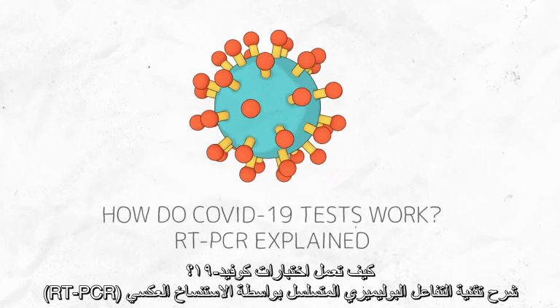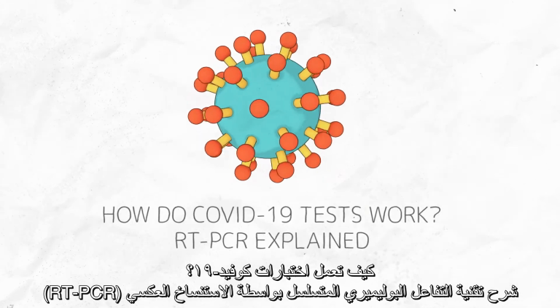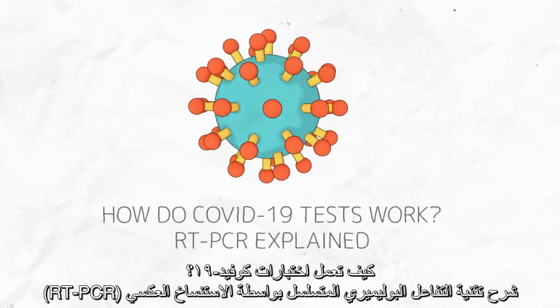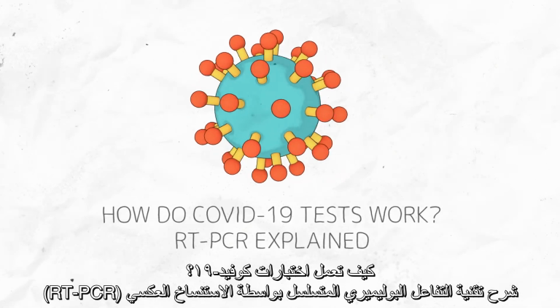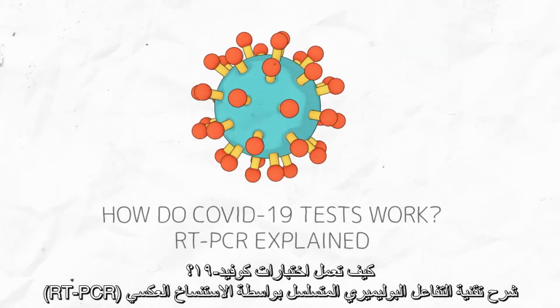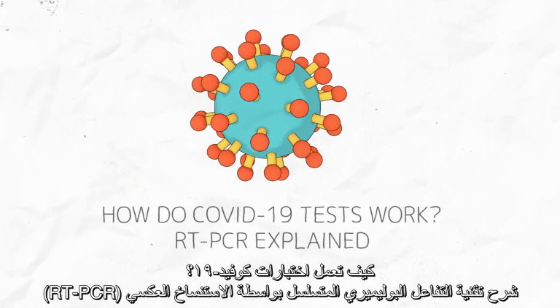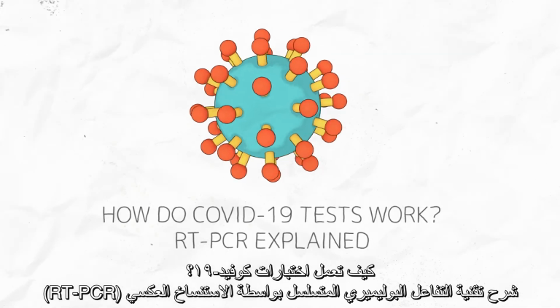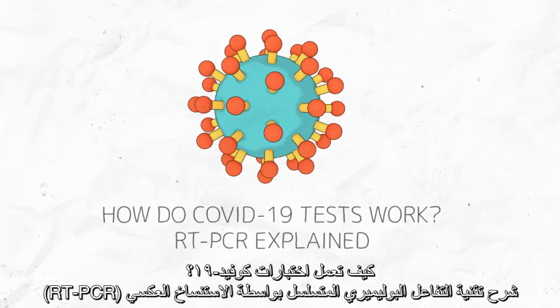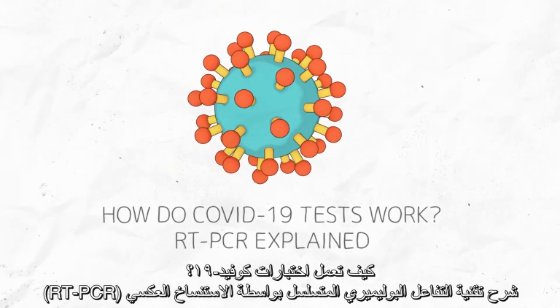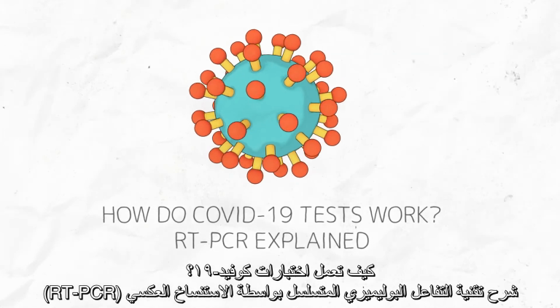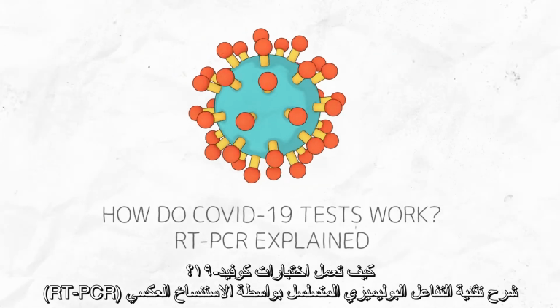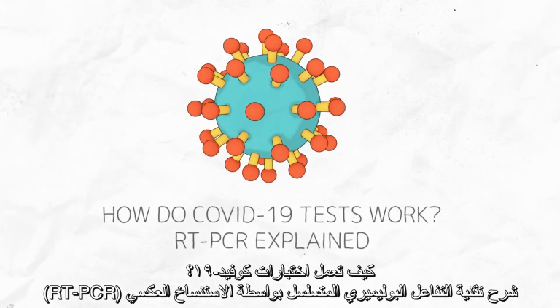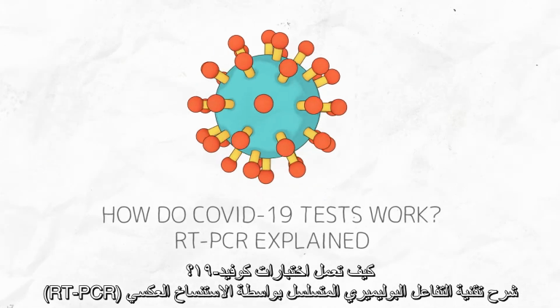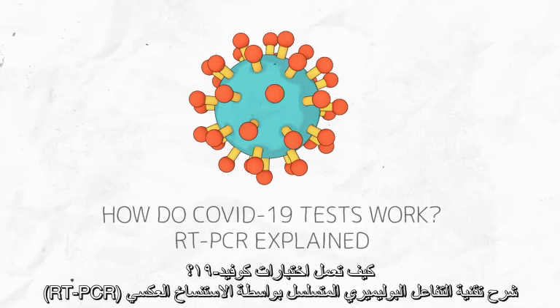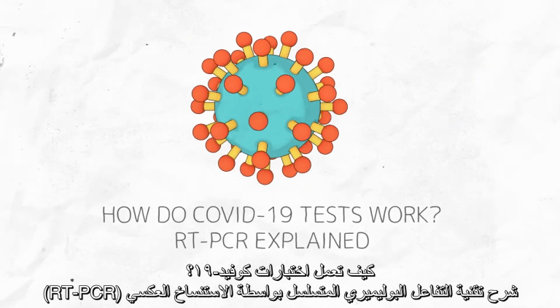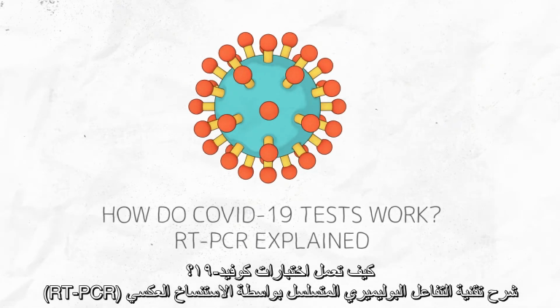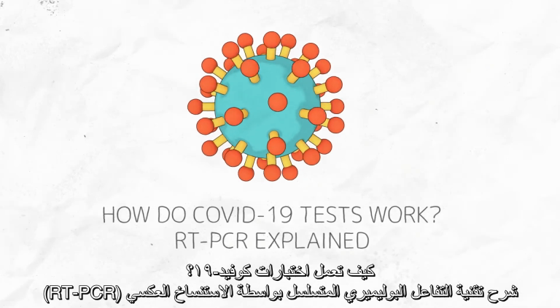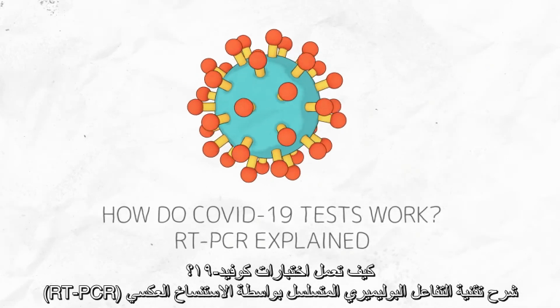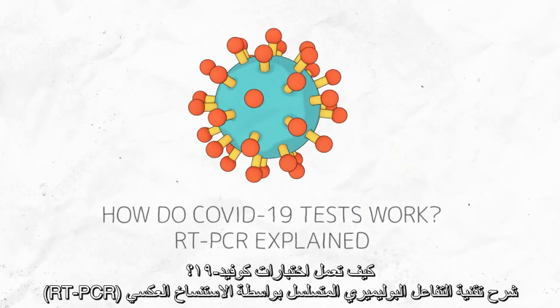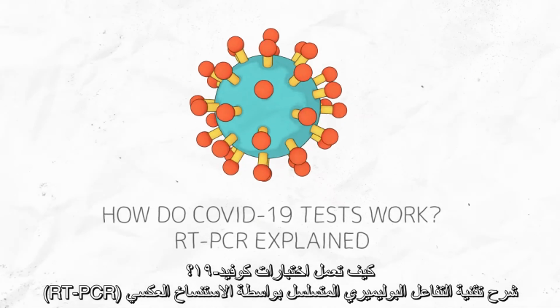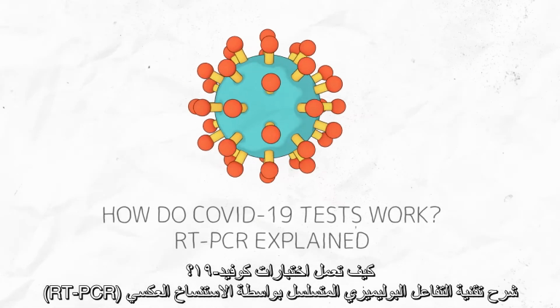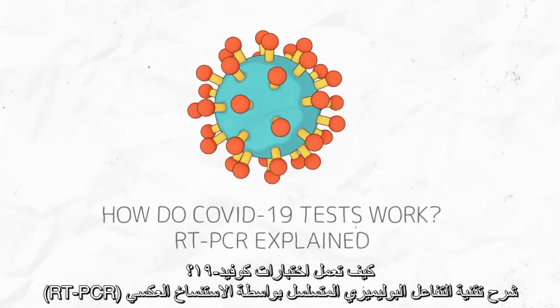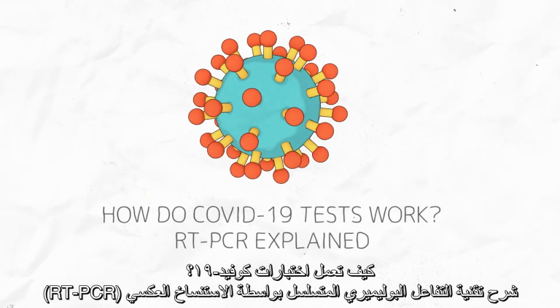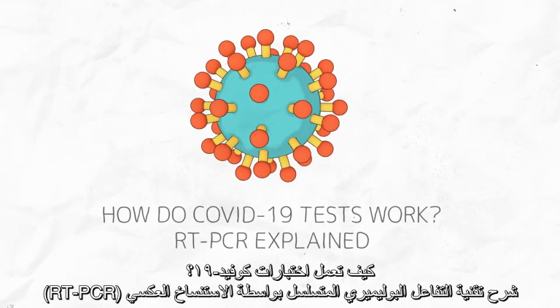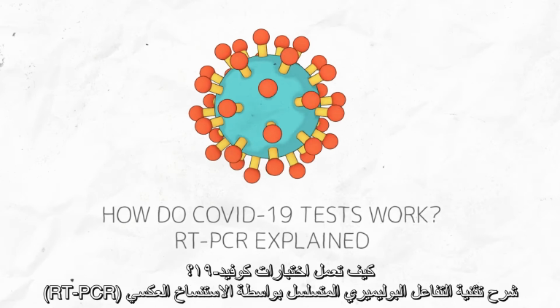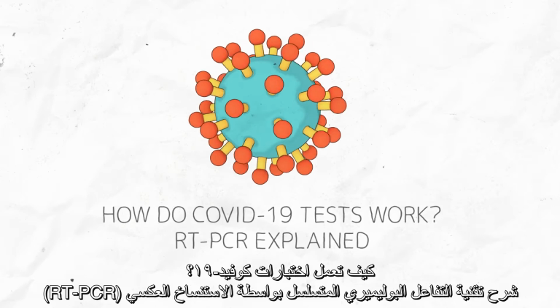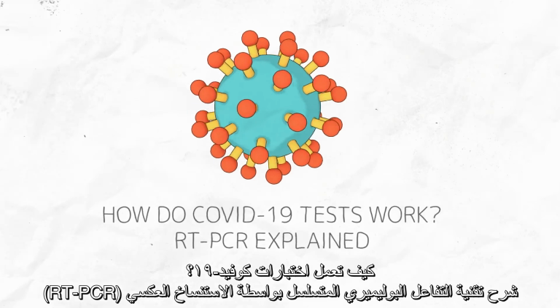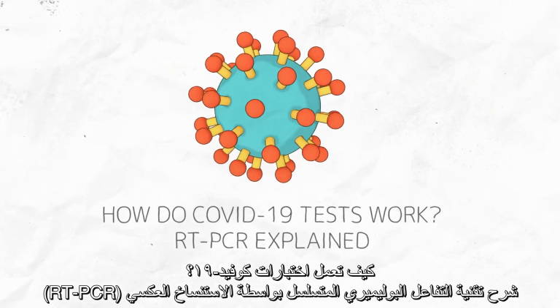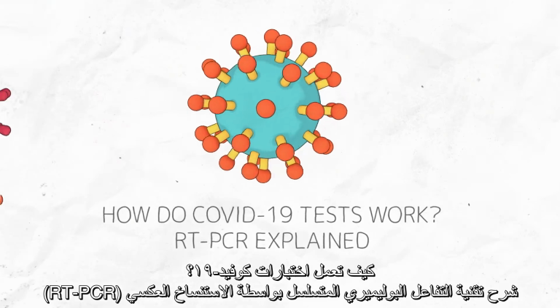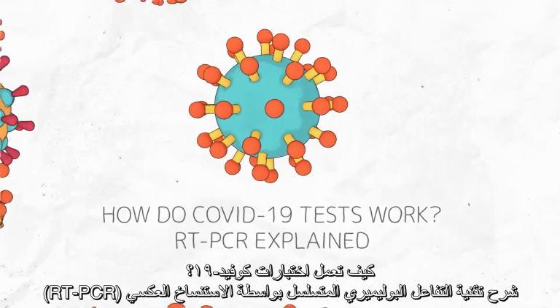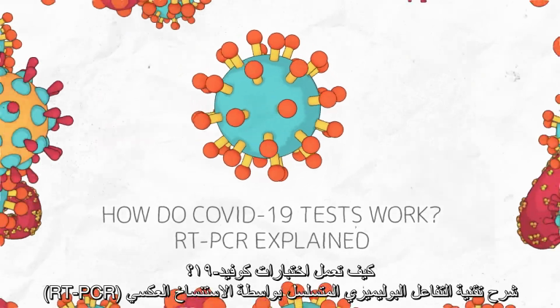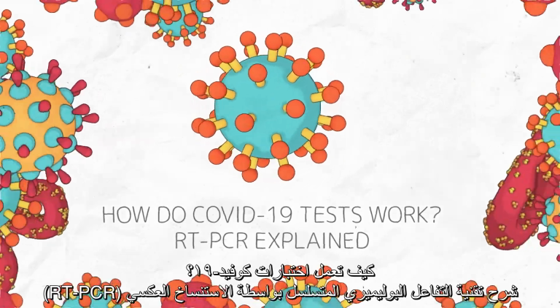How do COVID-19 tests work? RT-PCR explained.